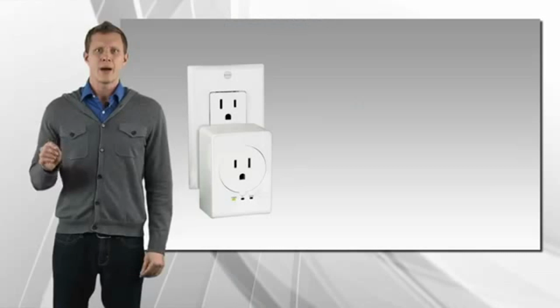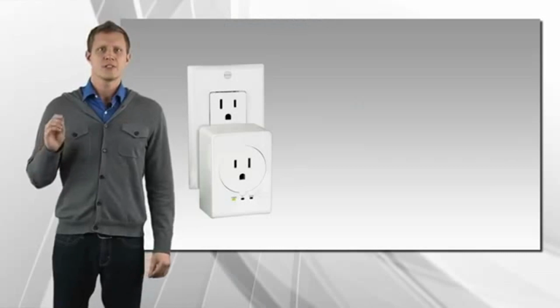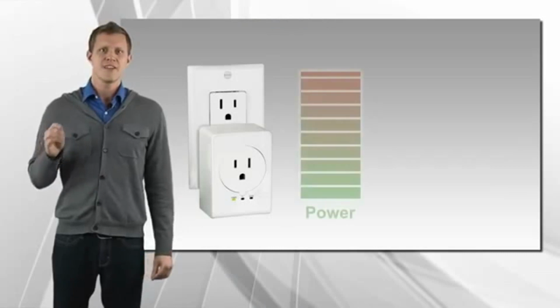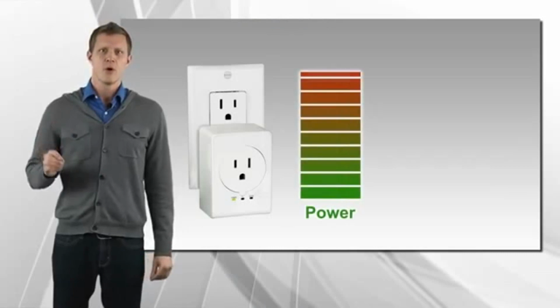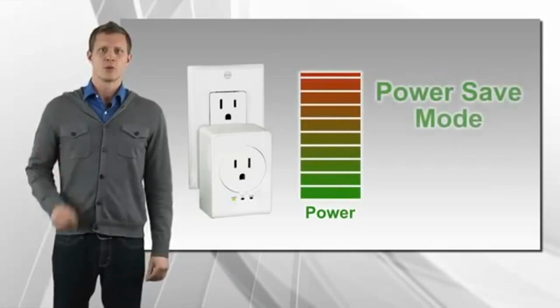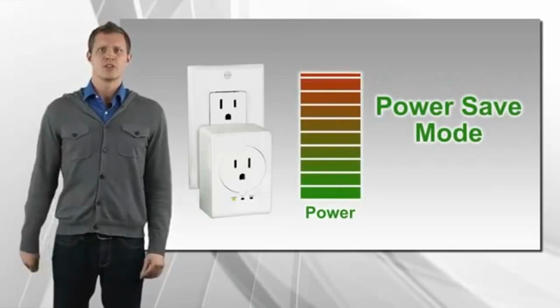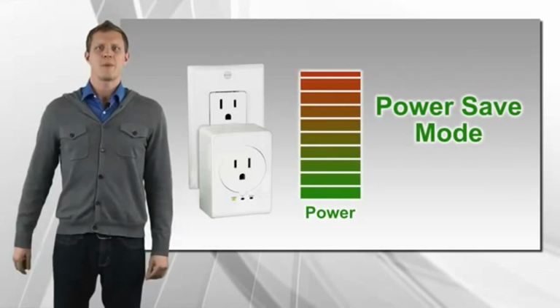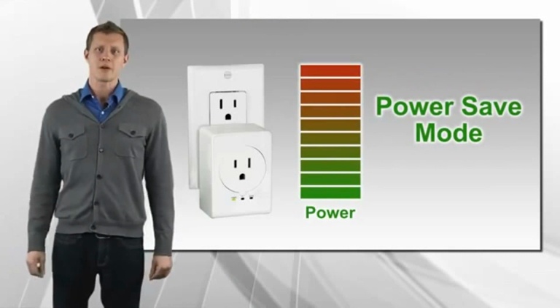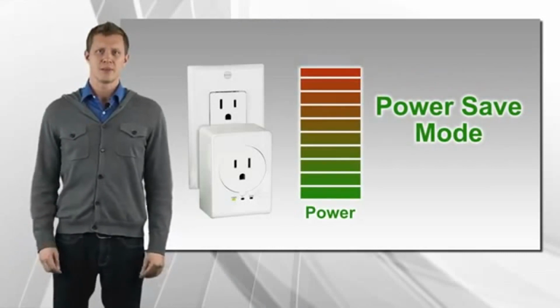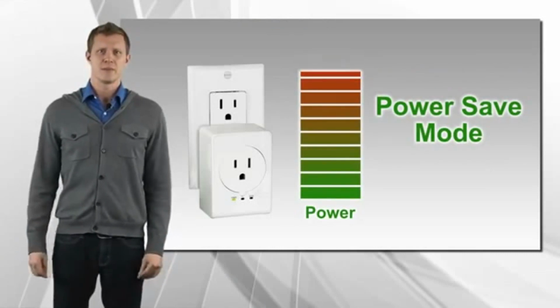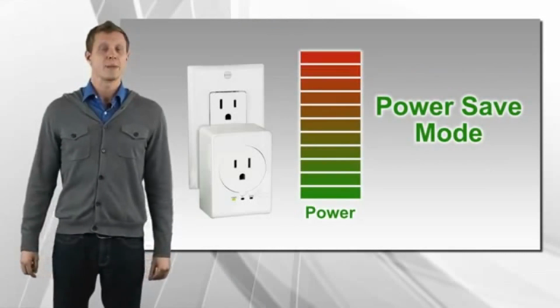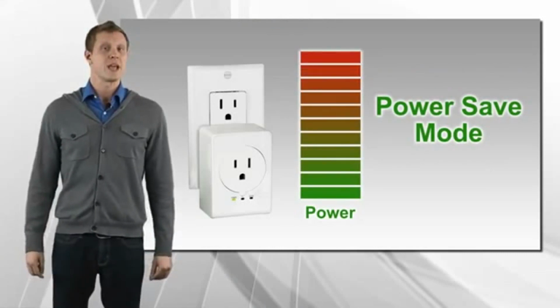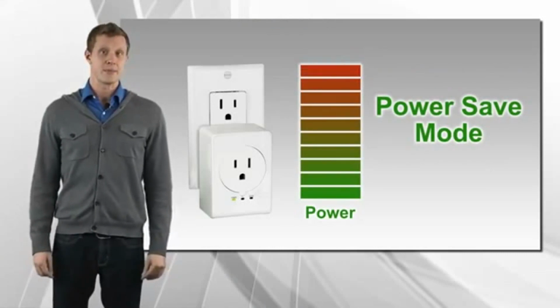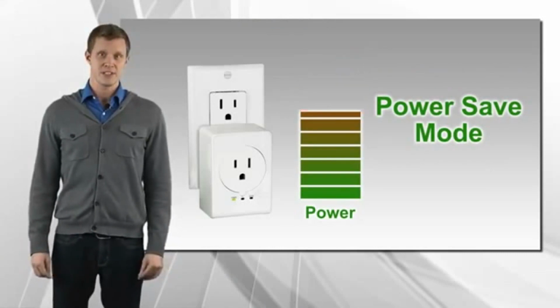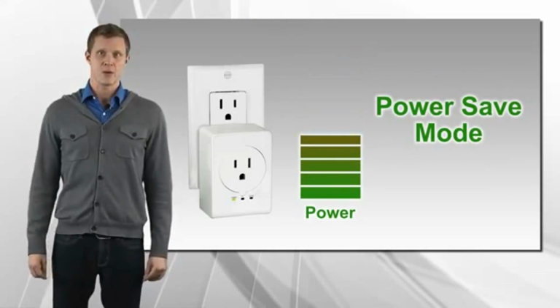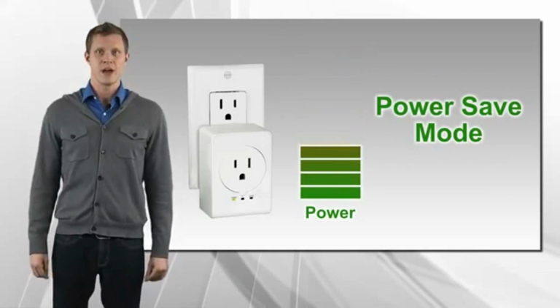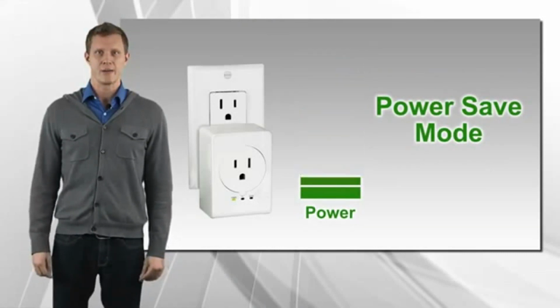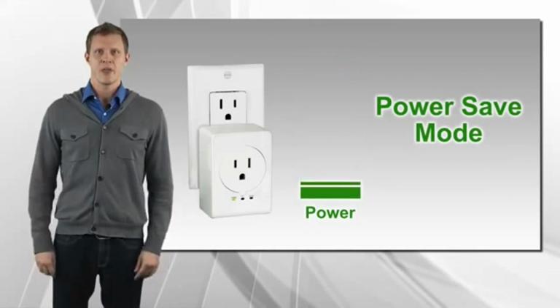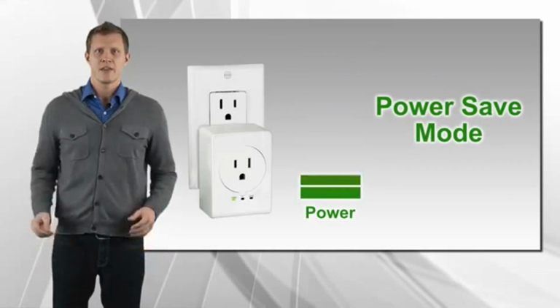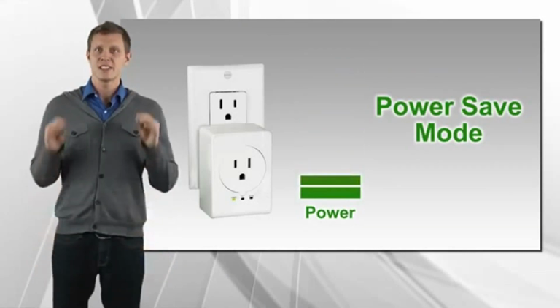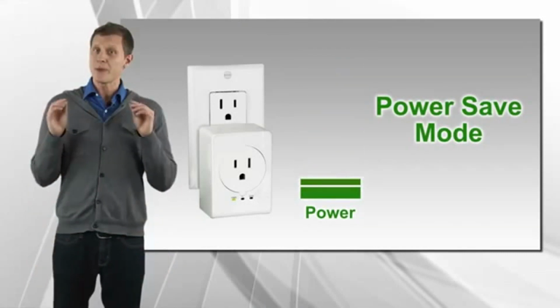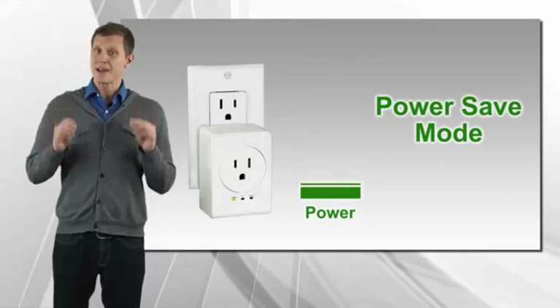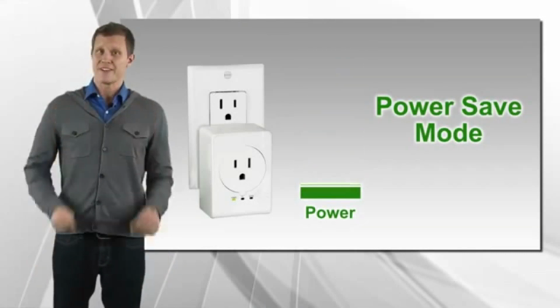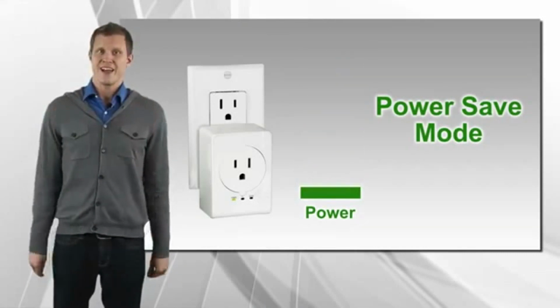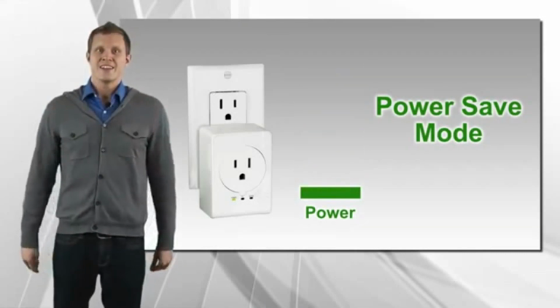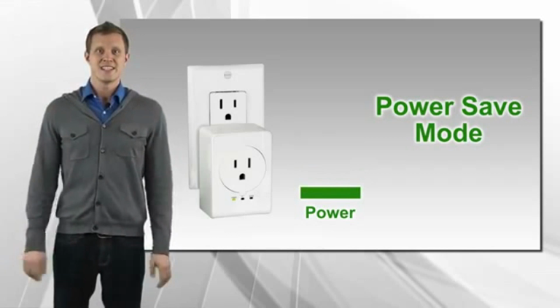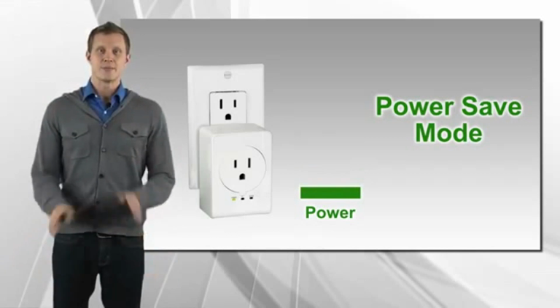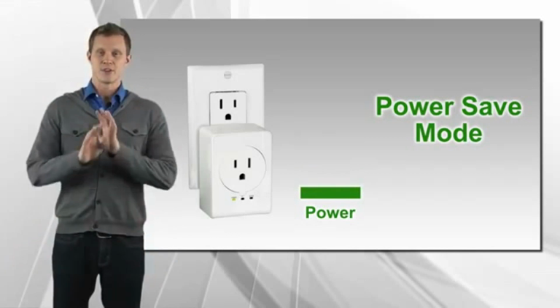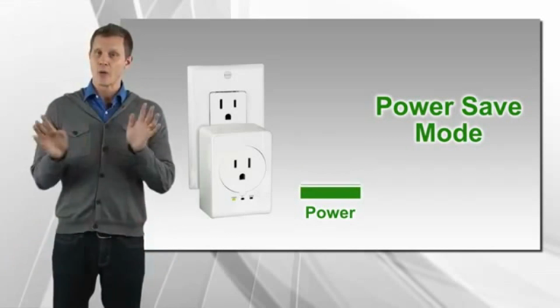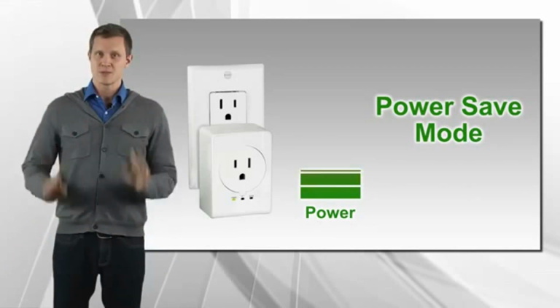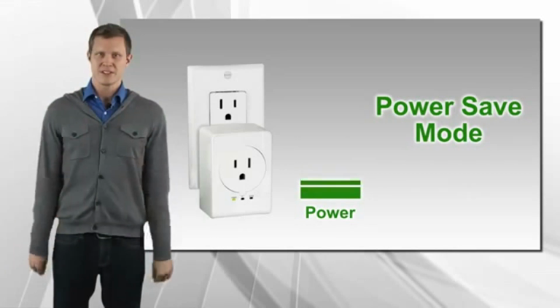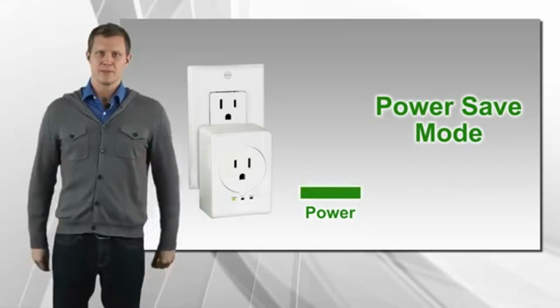Power save mode reduces power consumption by up to 80% when idle. This is a big benefit, since the adapter is always plugged in.